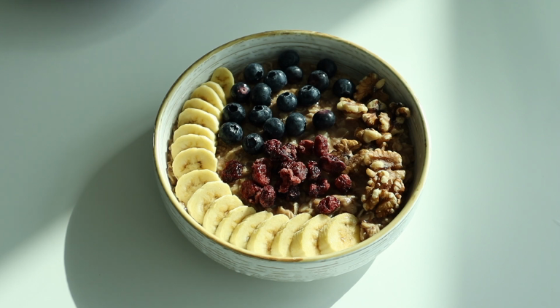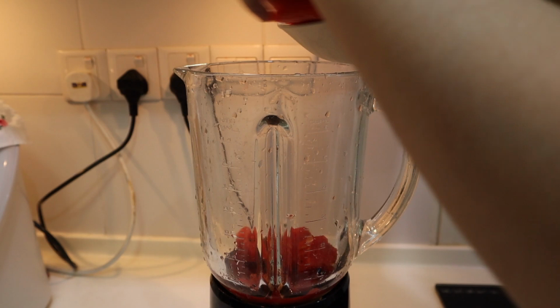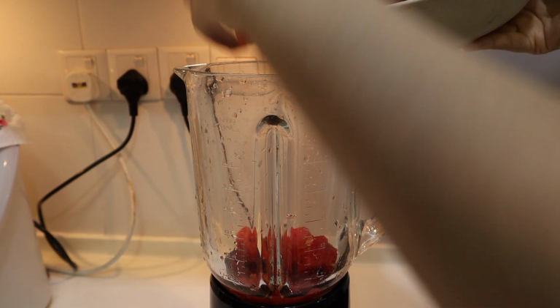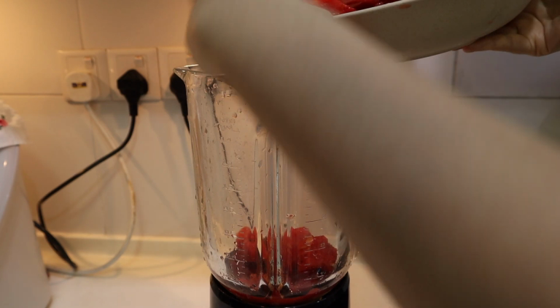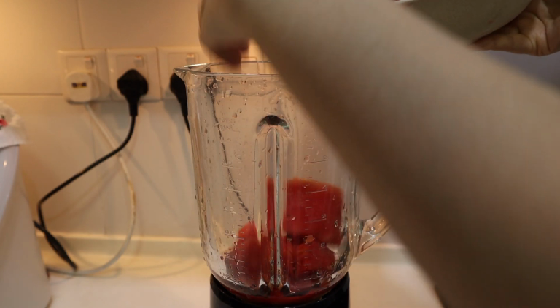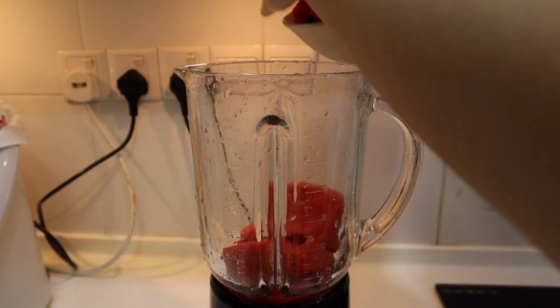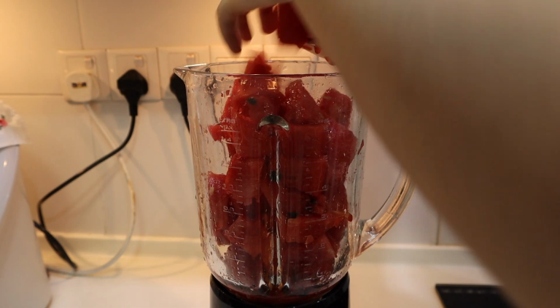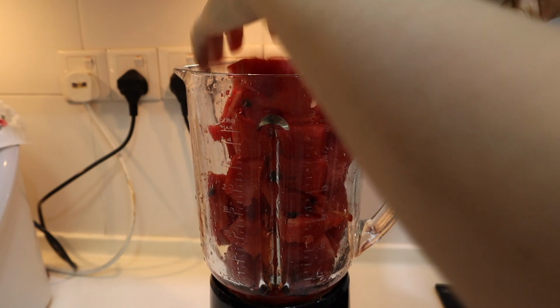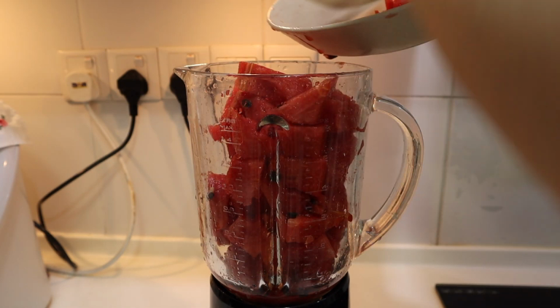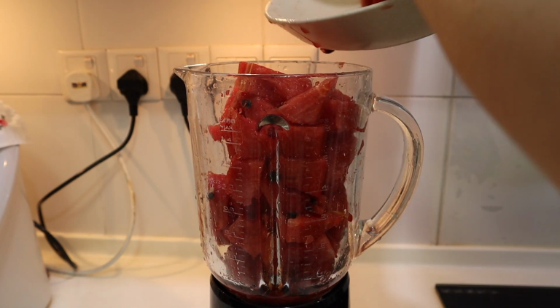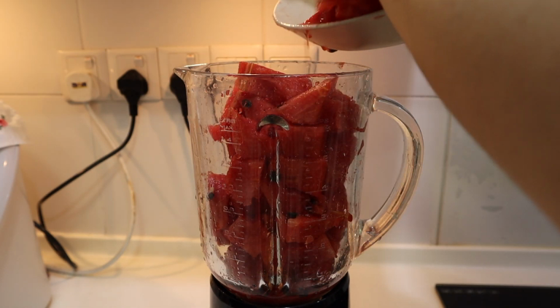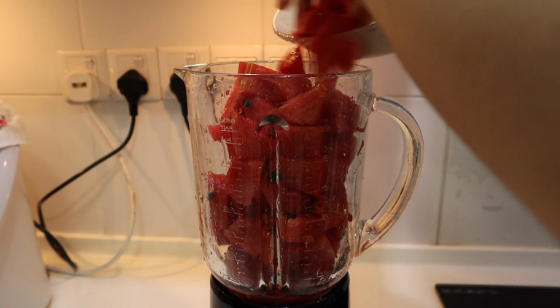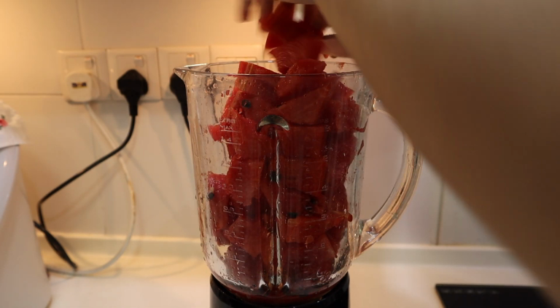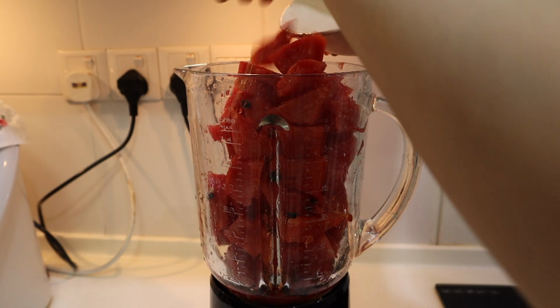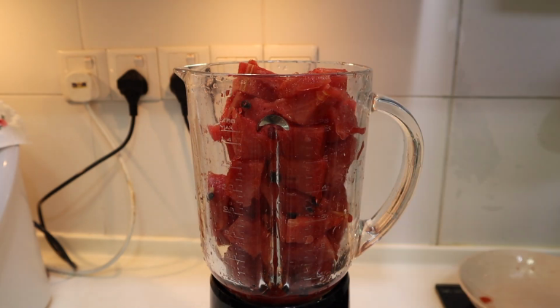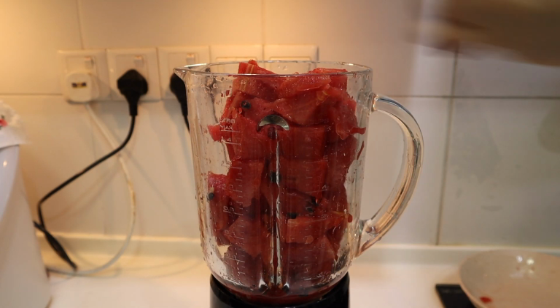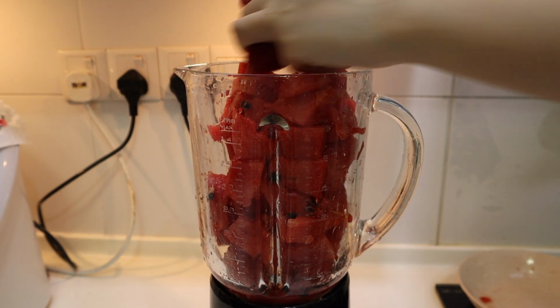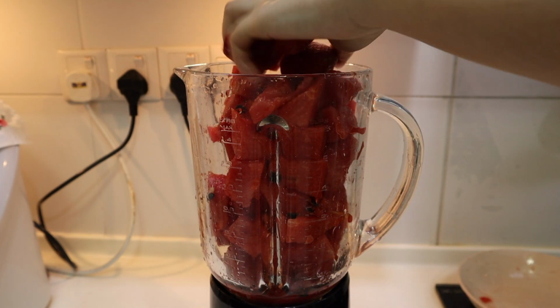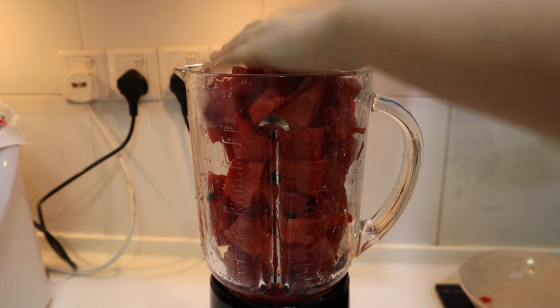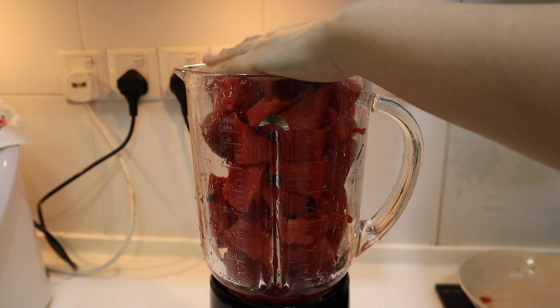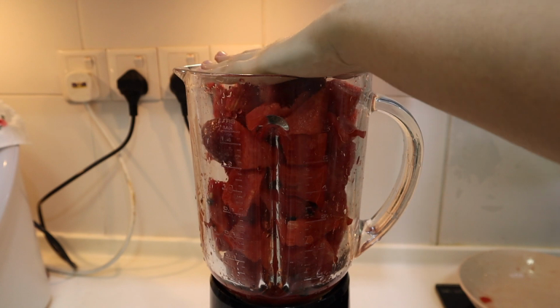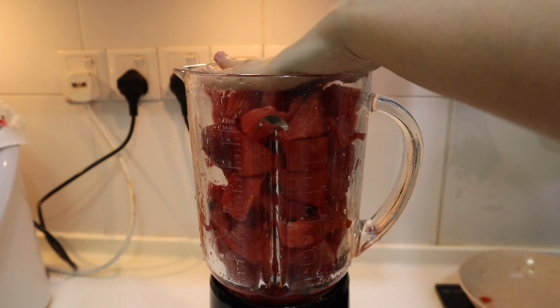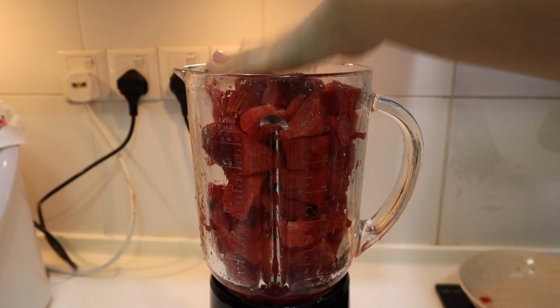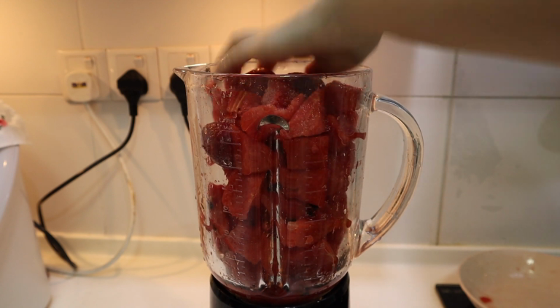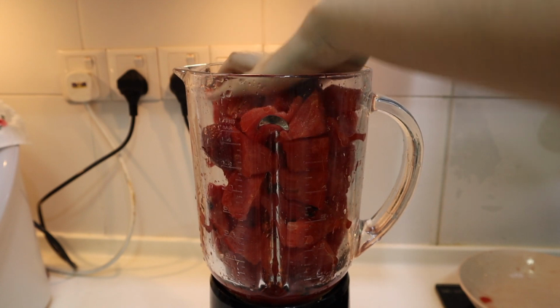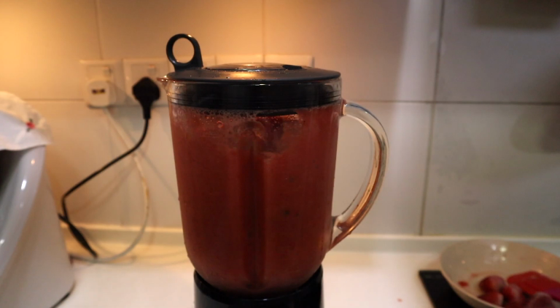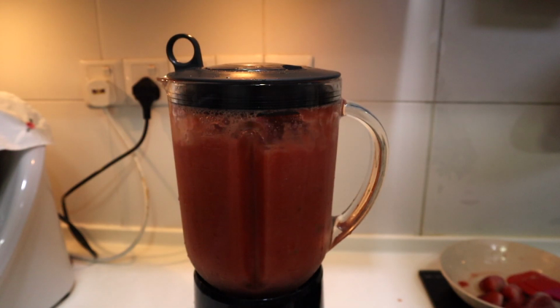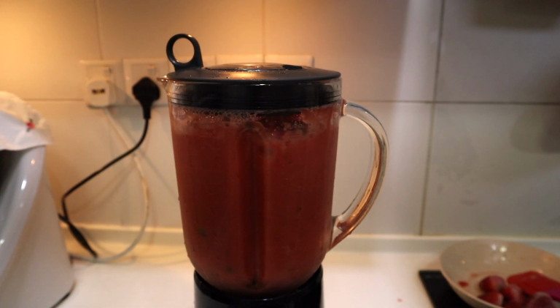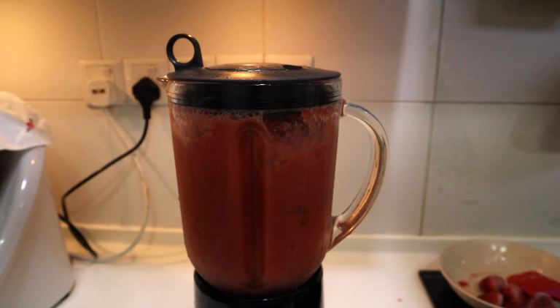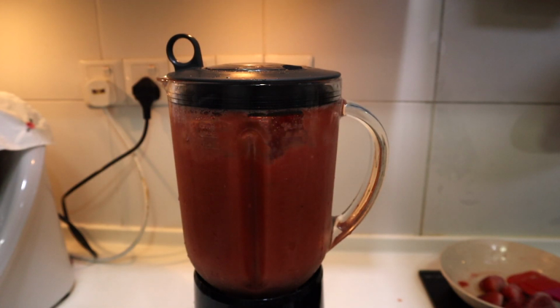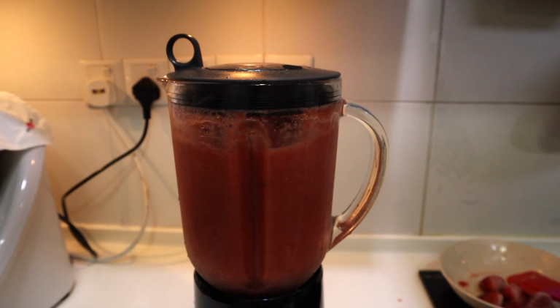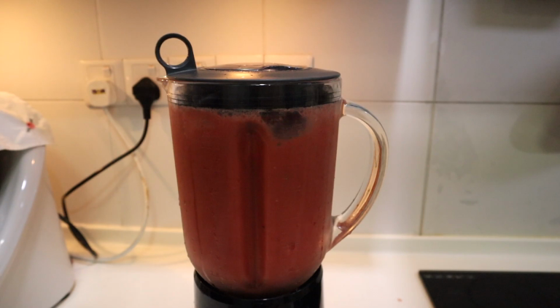Alongside the oatmeal, I make a delicious fresh watermelon strawberry smoothie for the both of us.